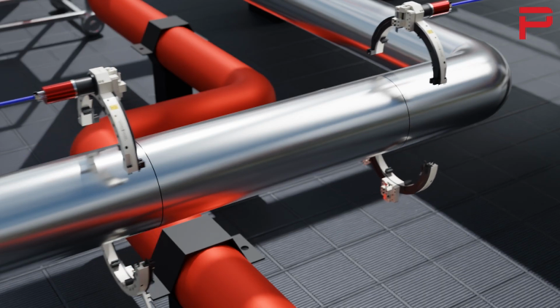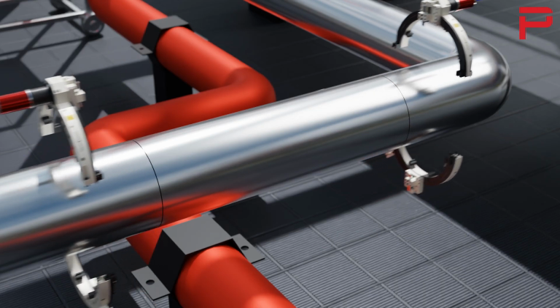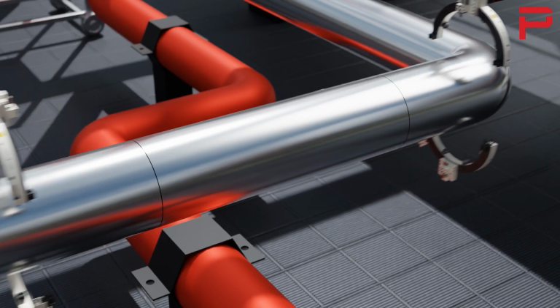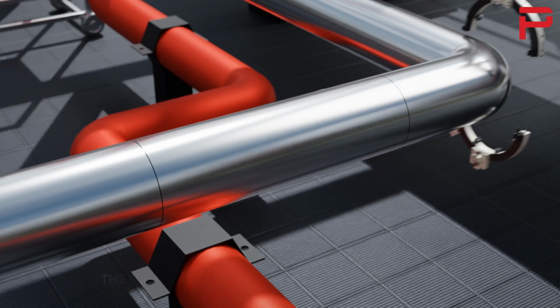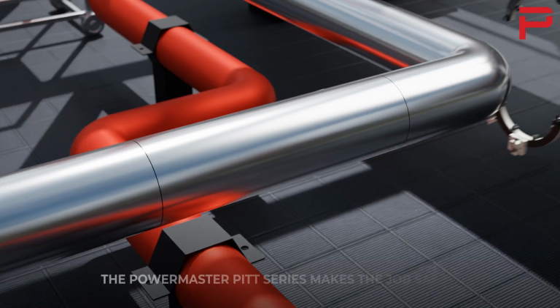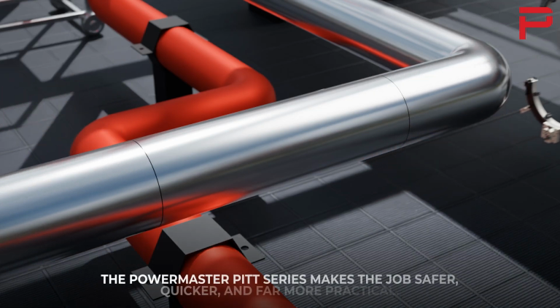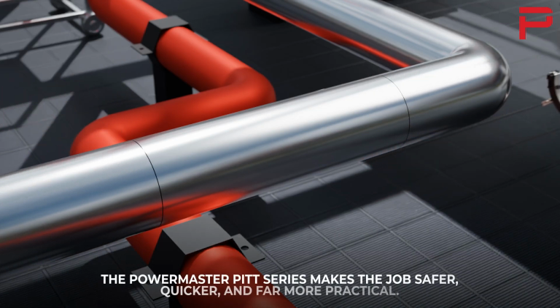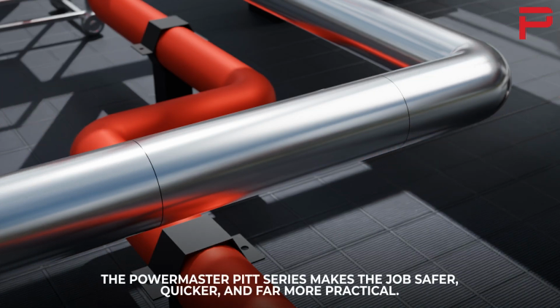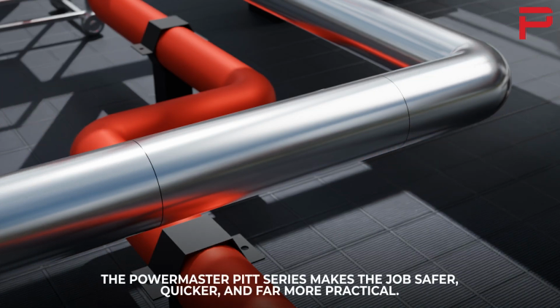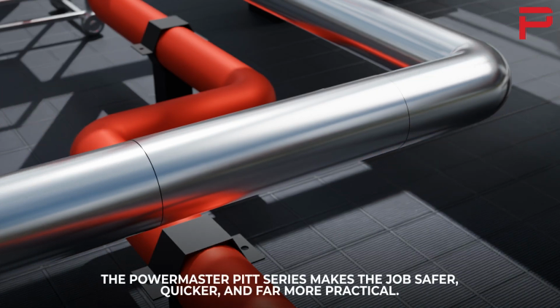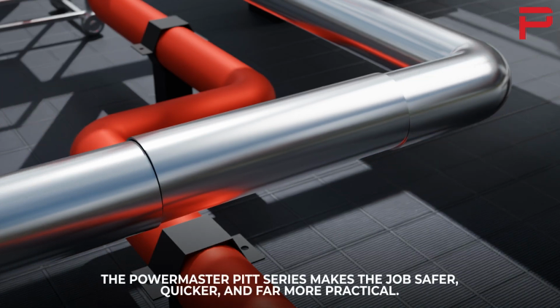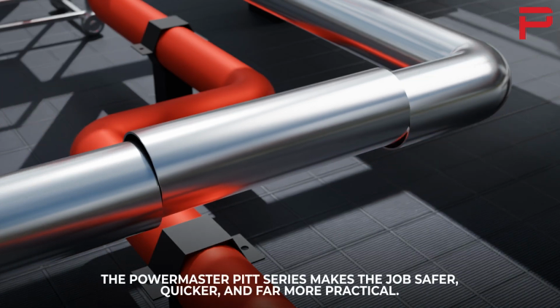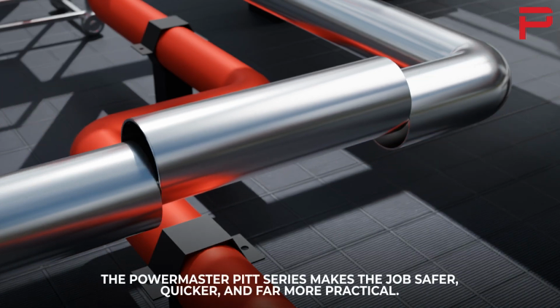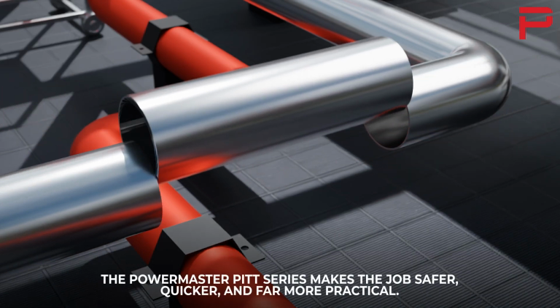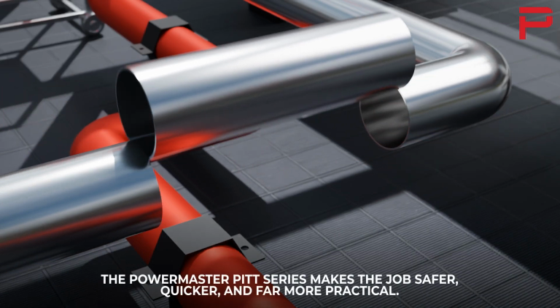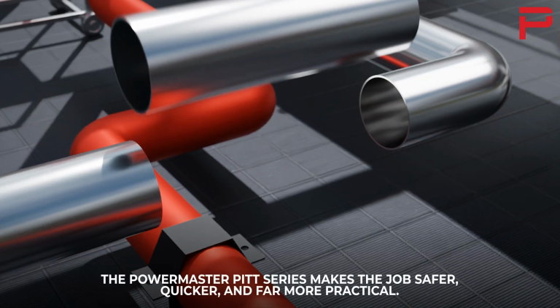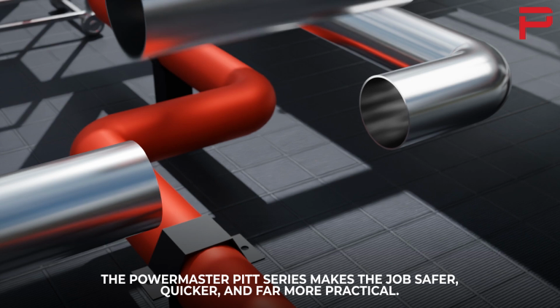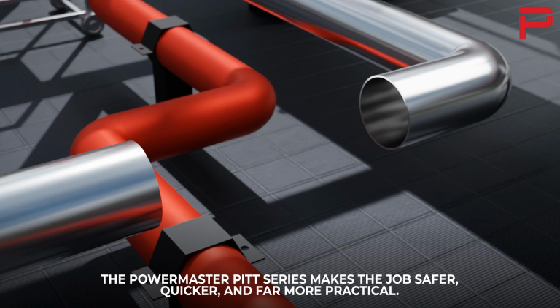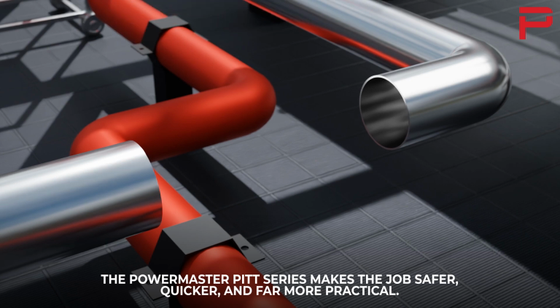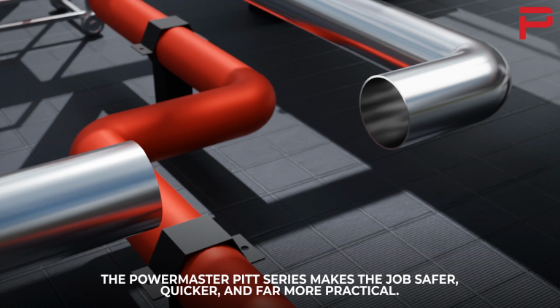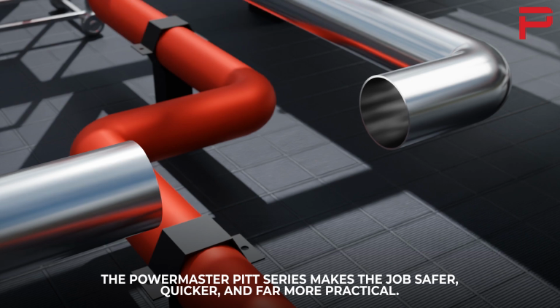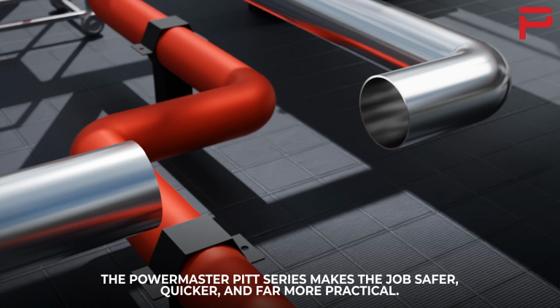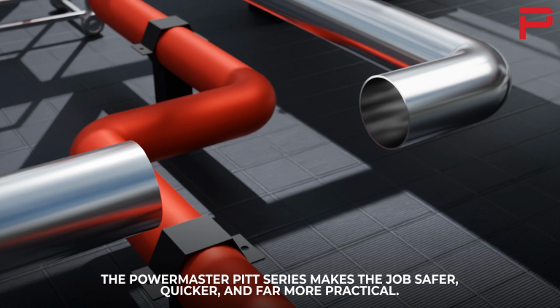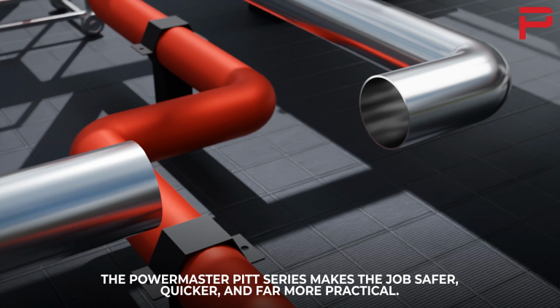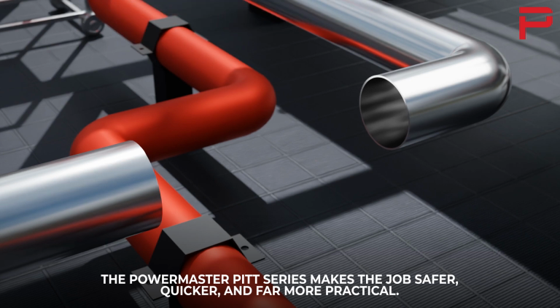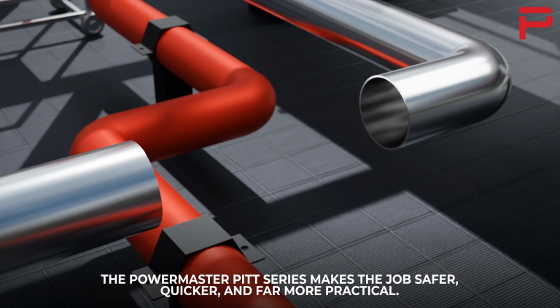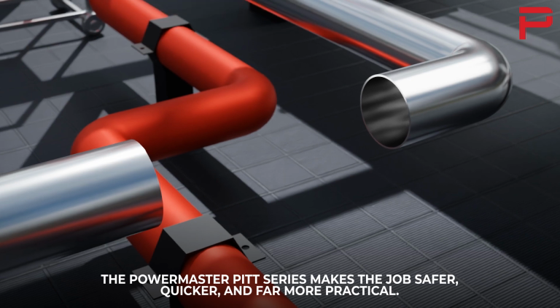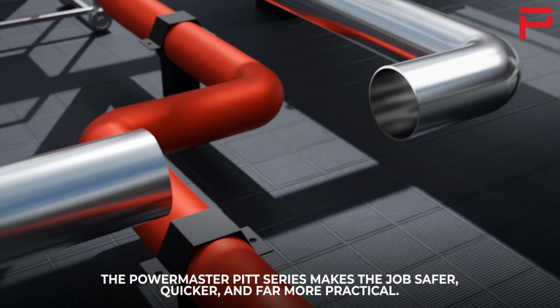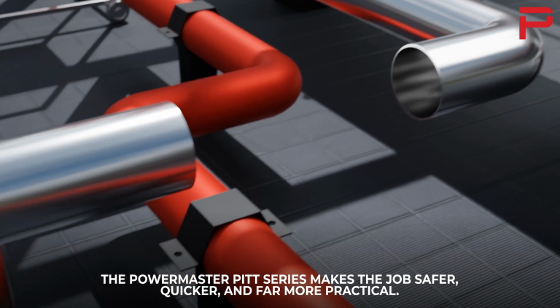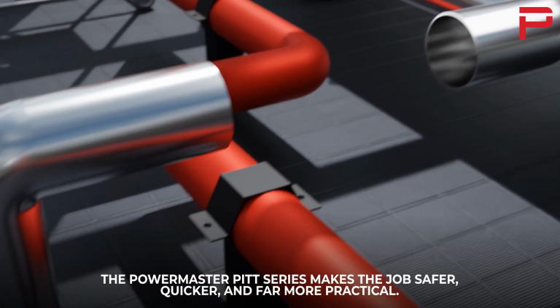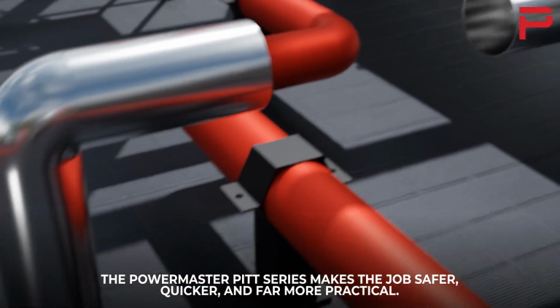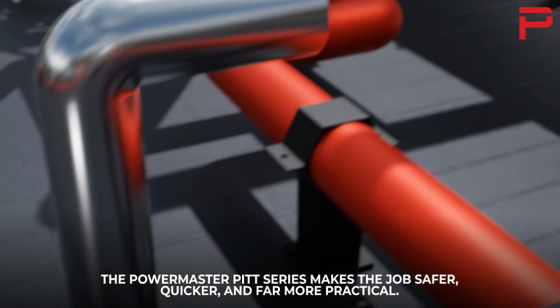The PowerMaster PITT series is a very good idea — it makes the job safer, quicker, and far more practical.